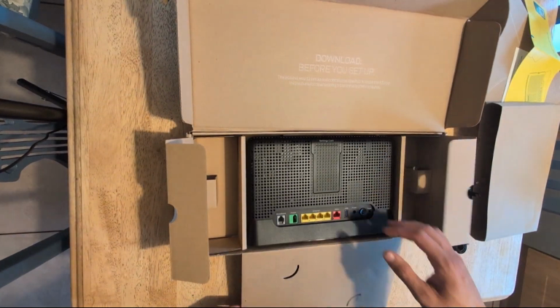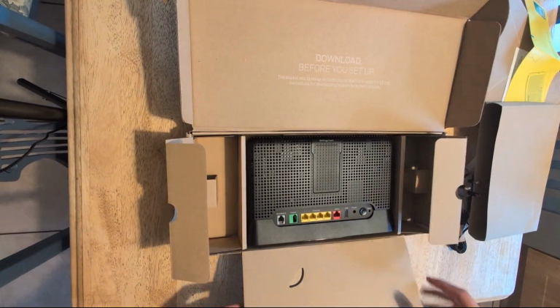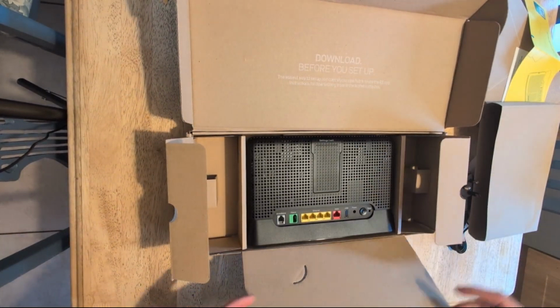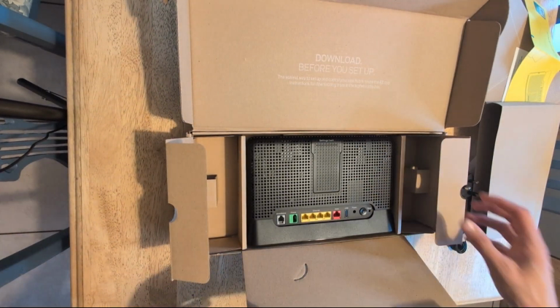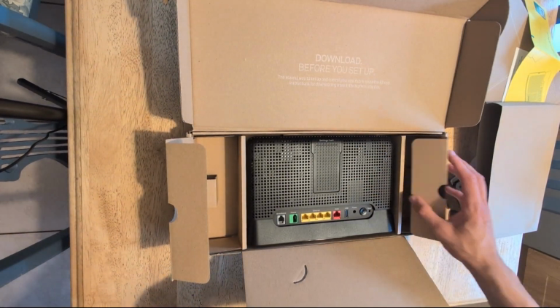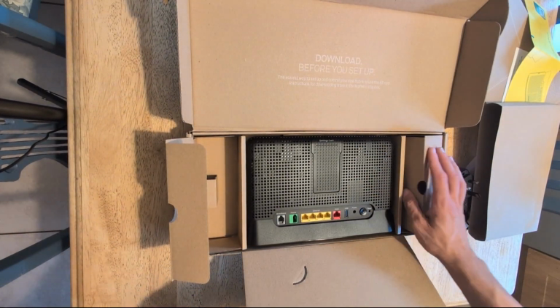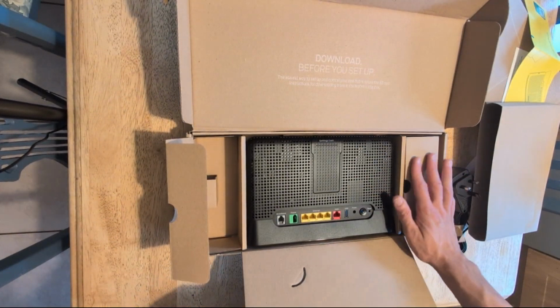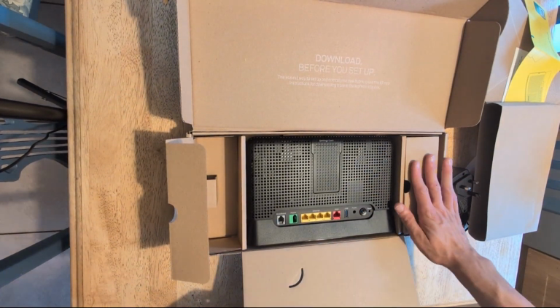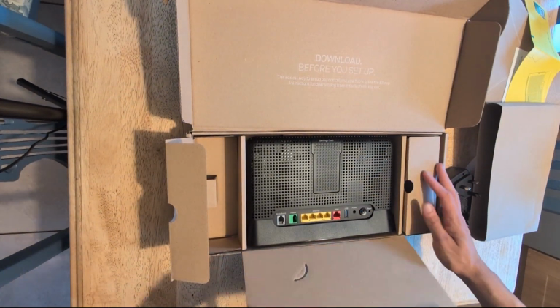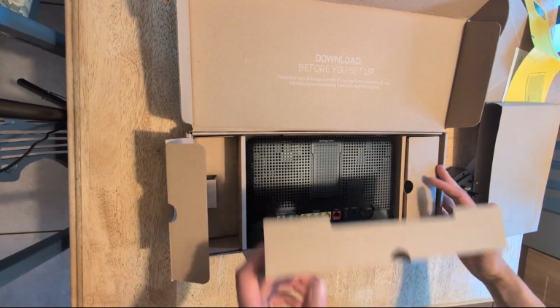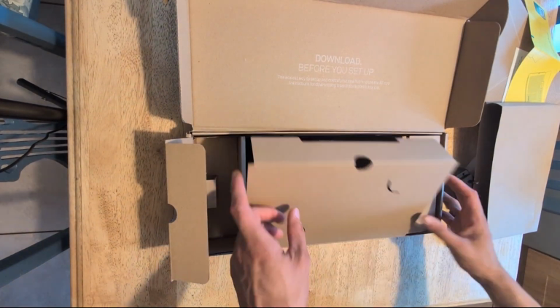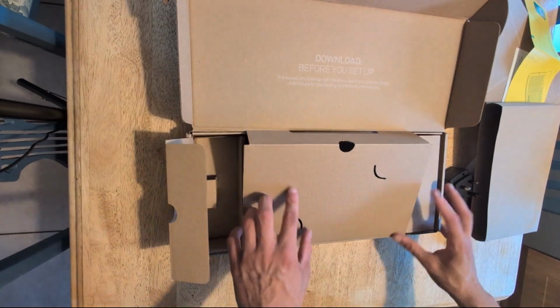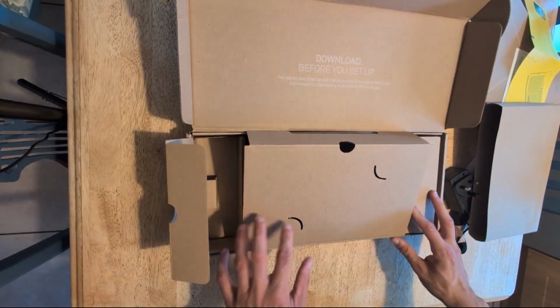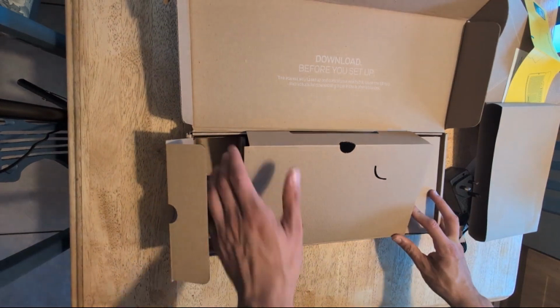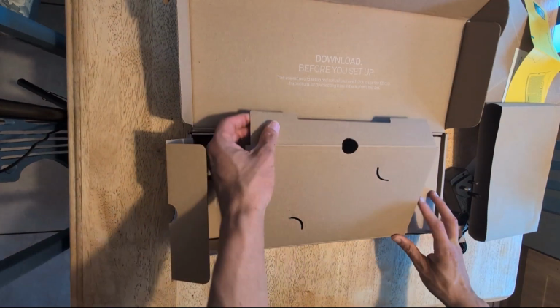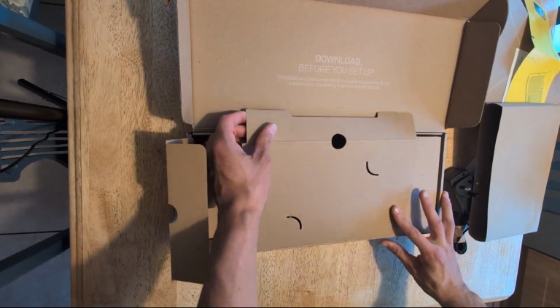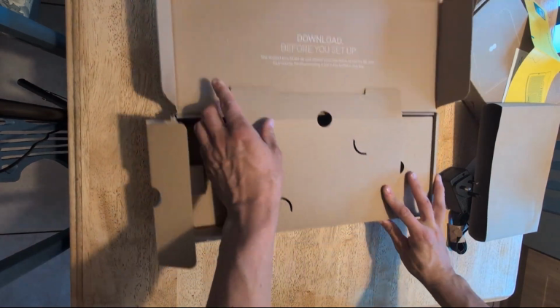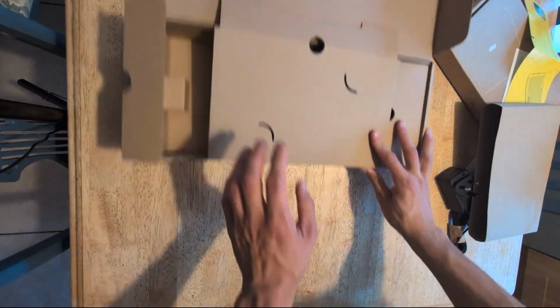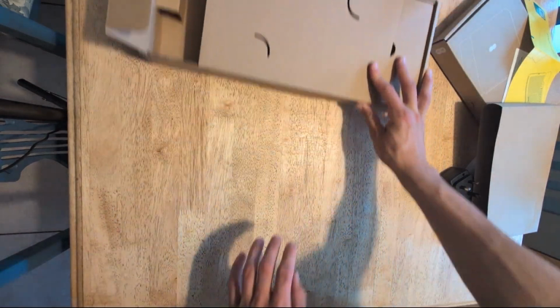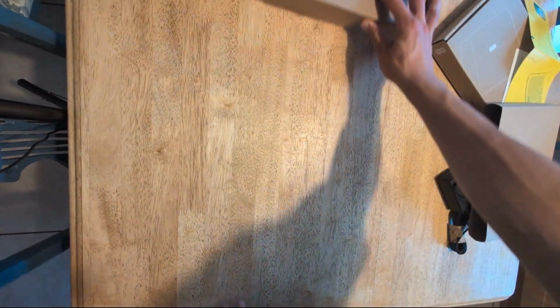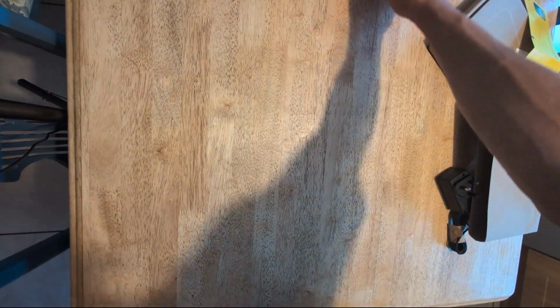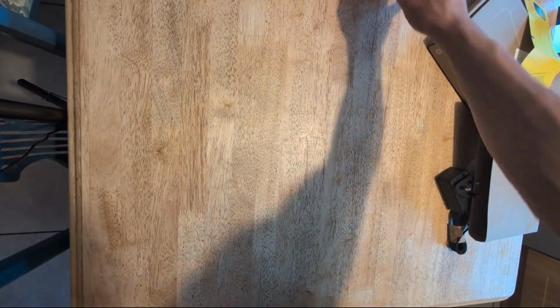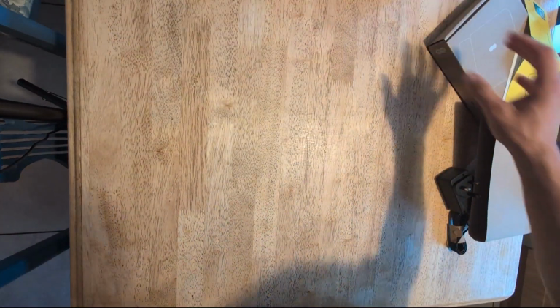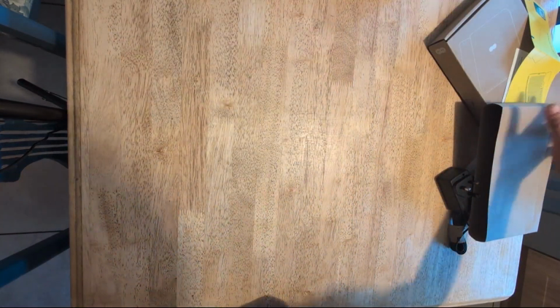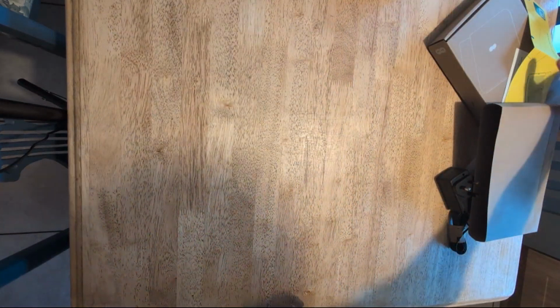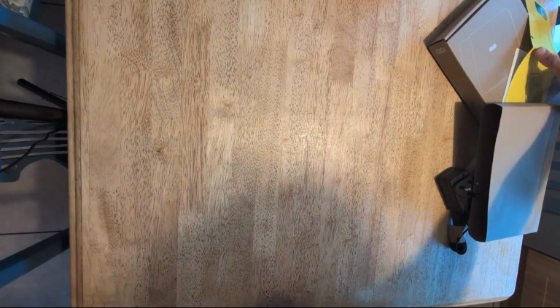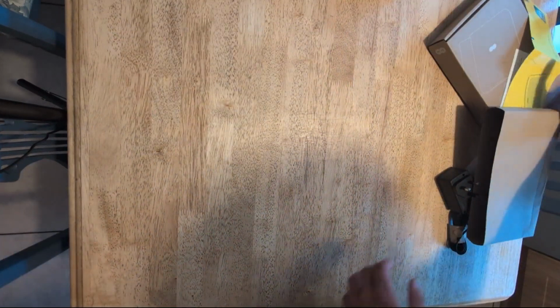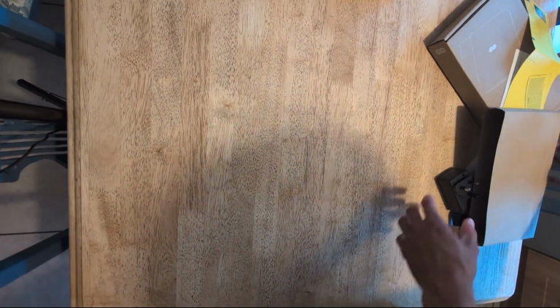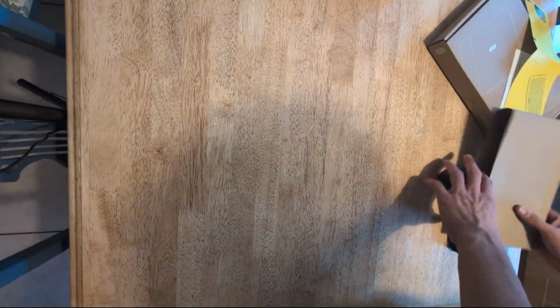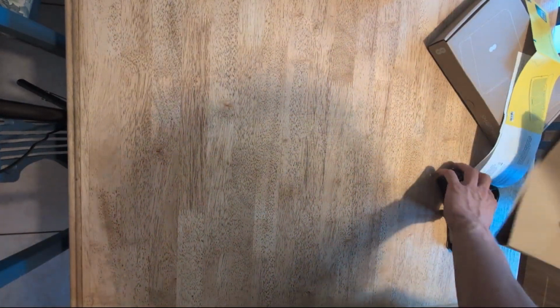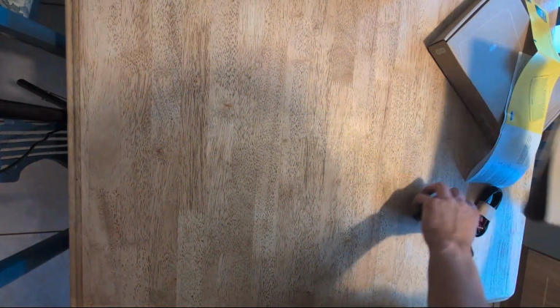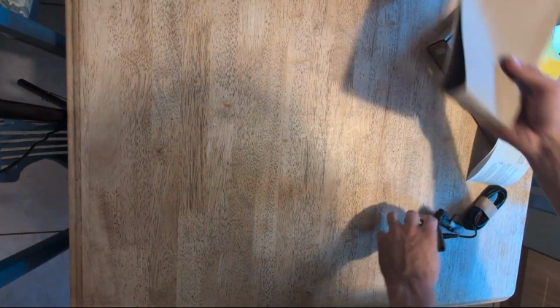On the bottom it shows your serial number, and then the same information again in case you lose the card on the back of the hub. So that's the Smart Hub Plus — let's take a look at the booster now.